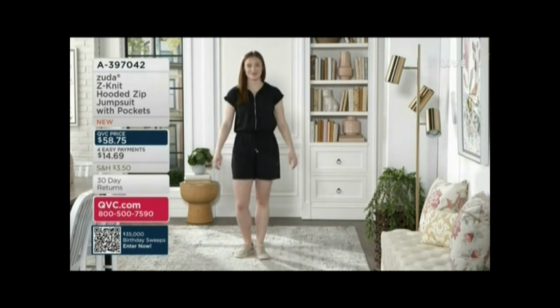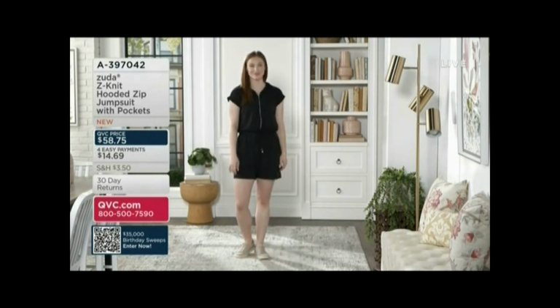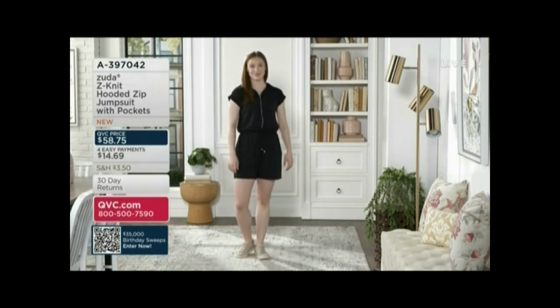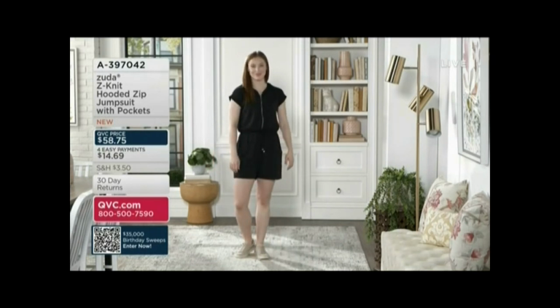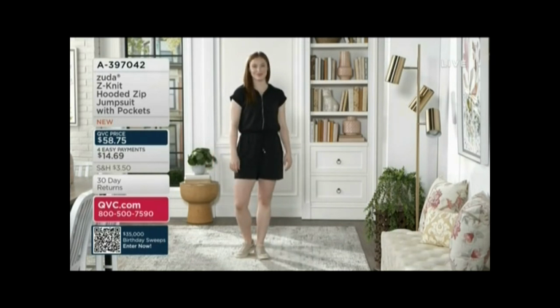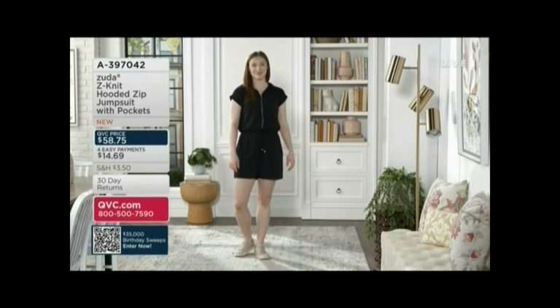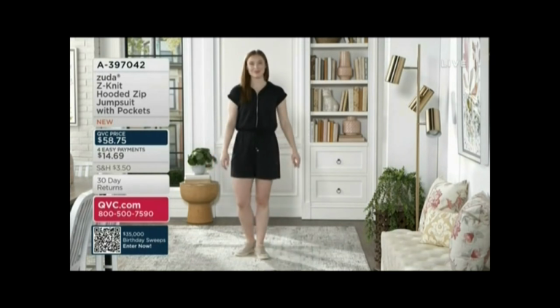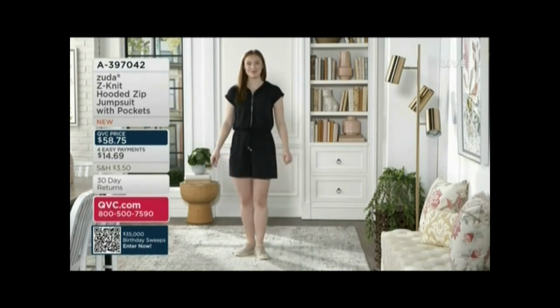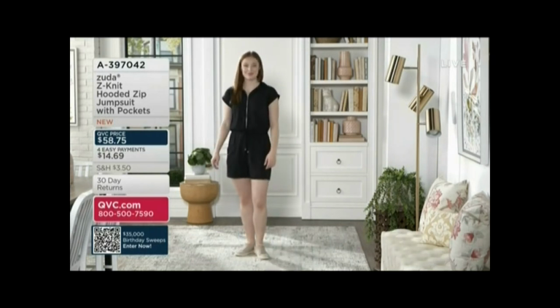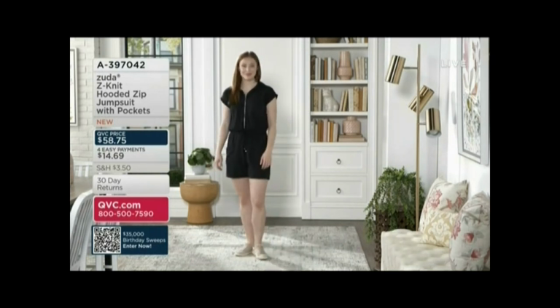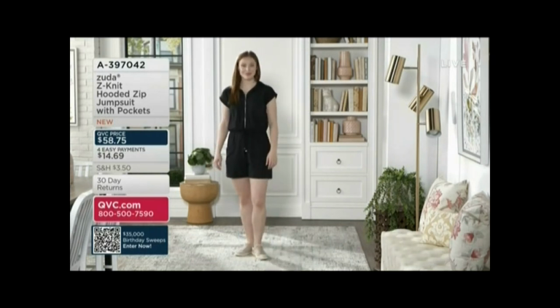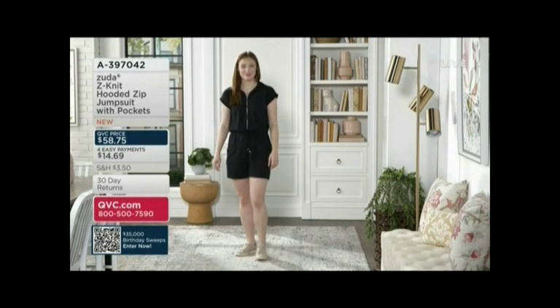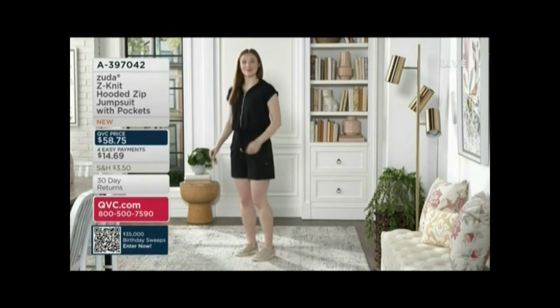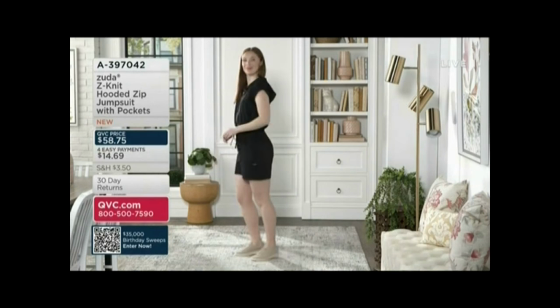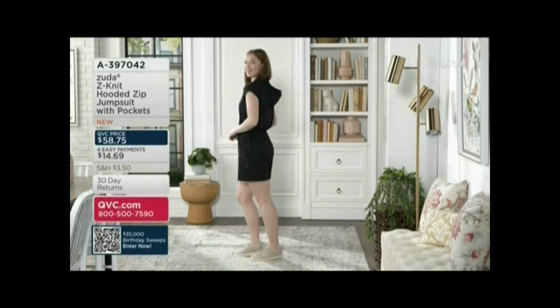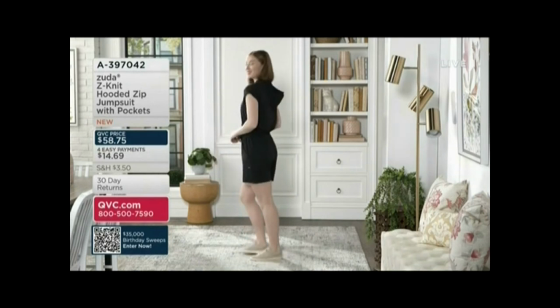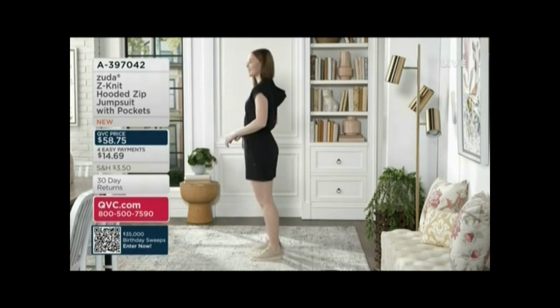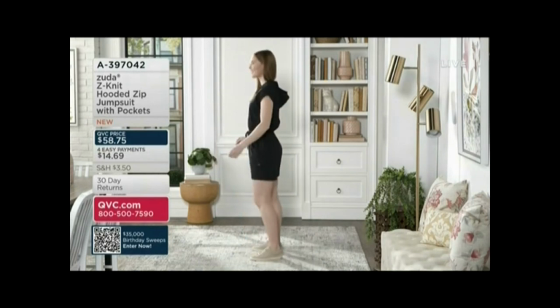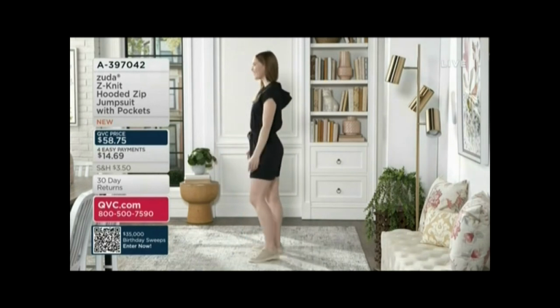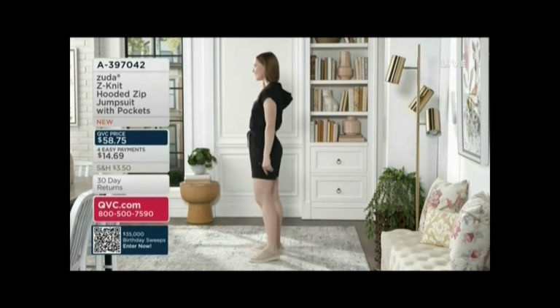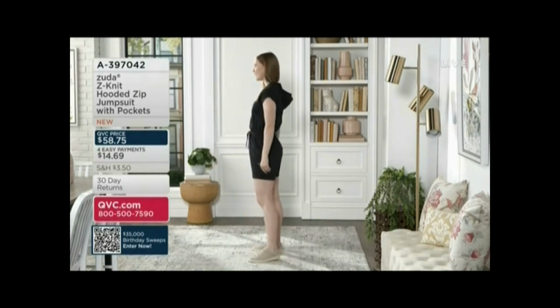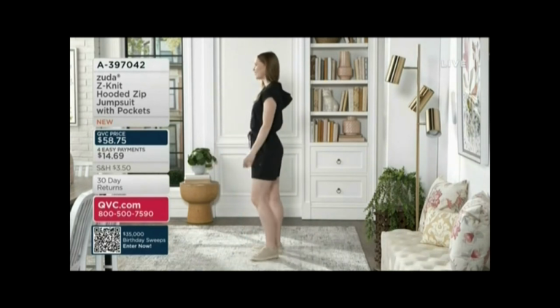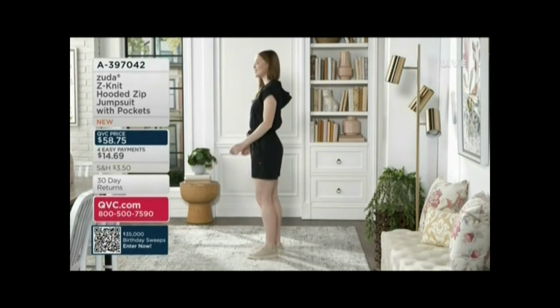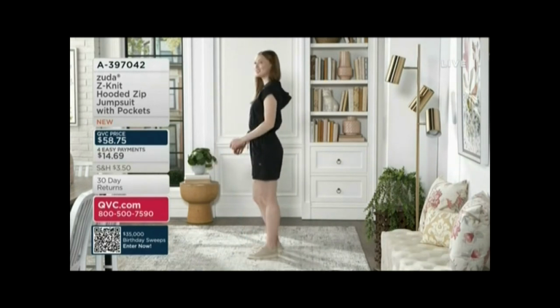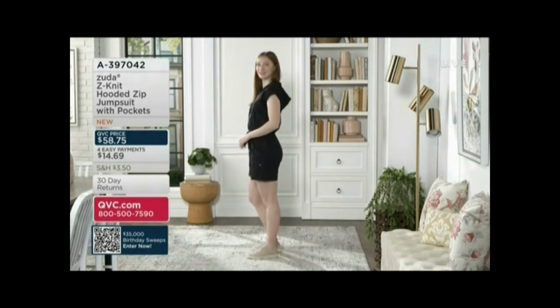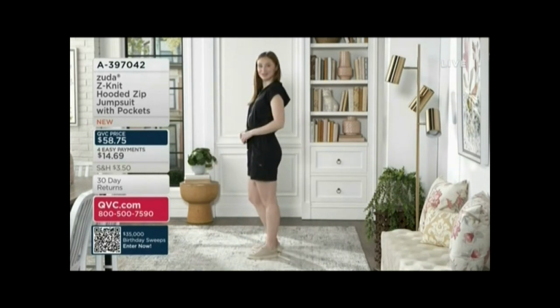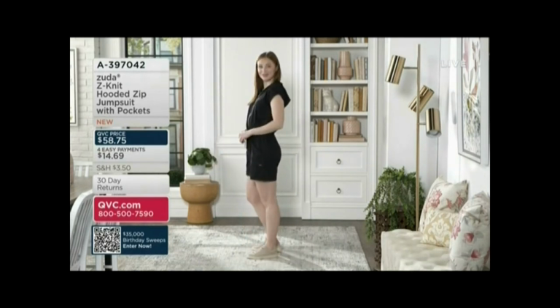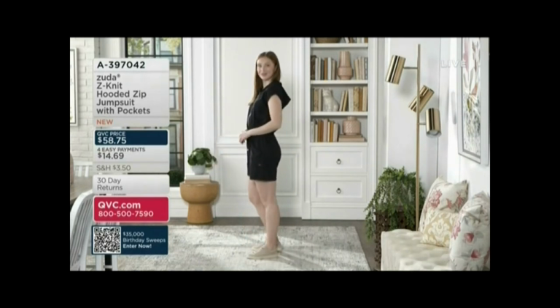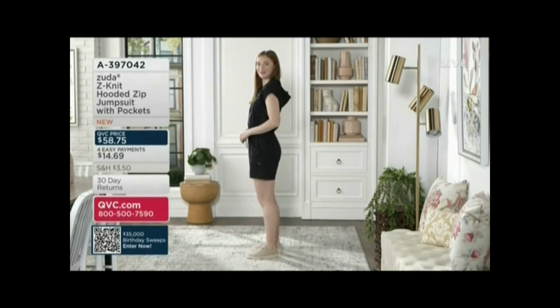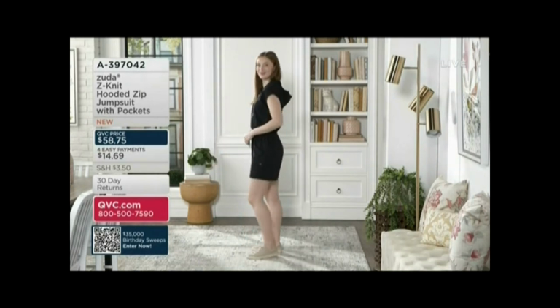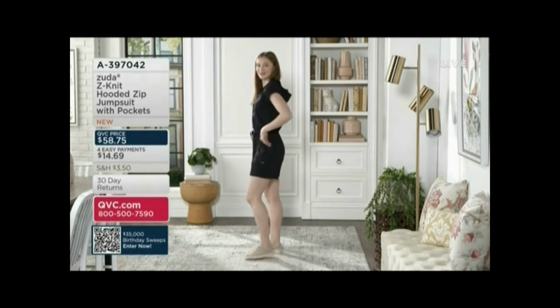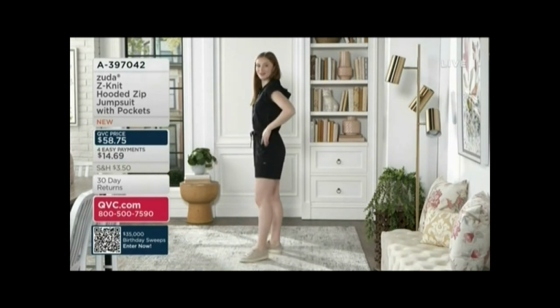You can see where the shorts are hitting on Maddie too. I think it's just a very reasonable spot — not too long, not too short, right there smack dab in the middle.